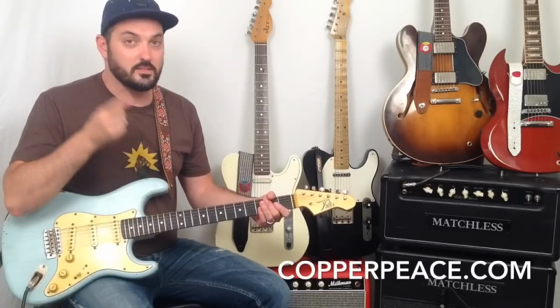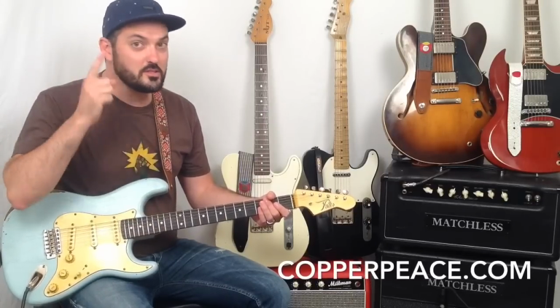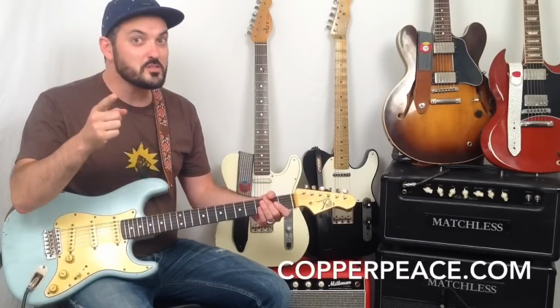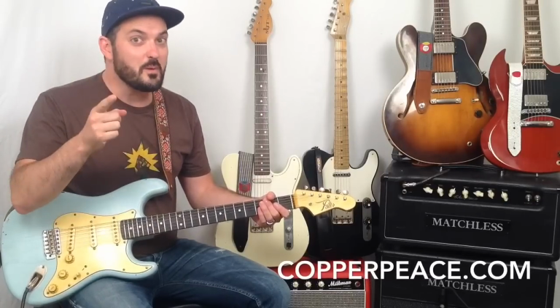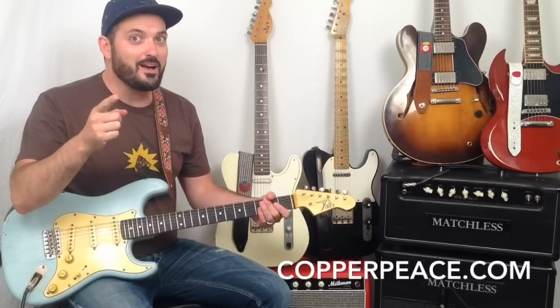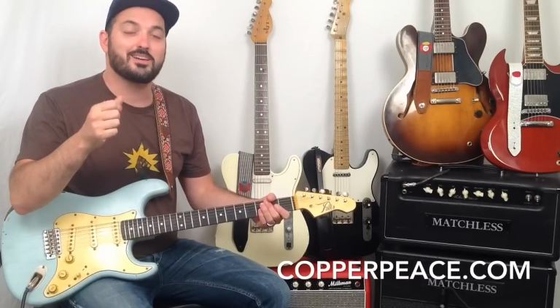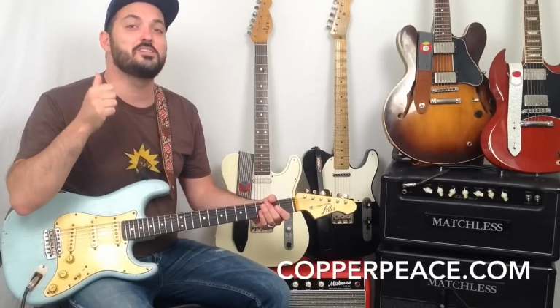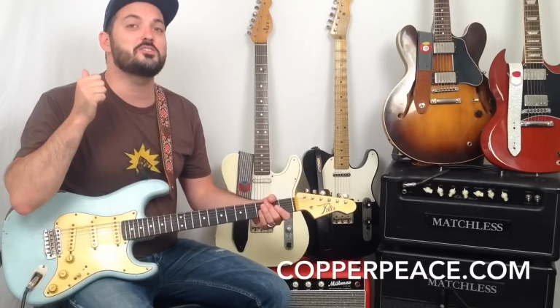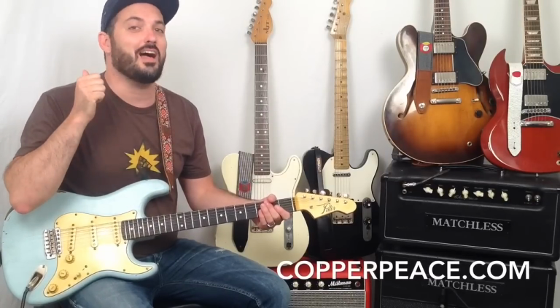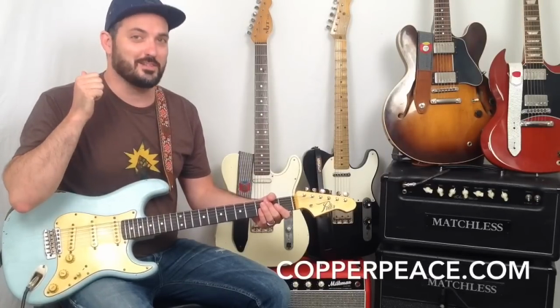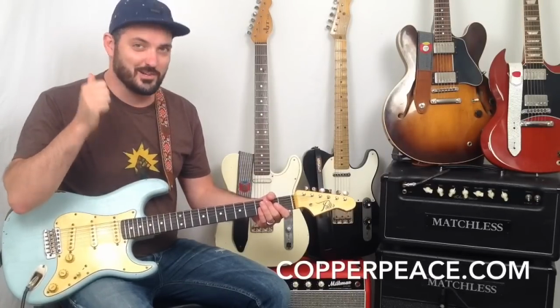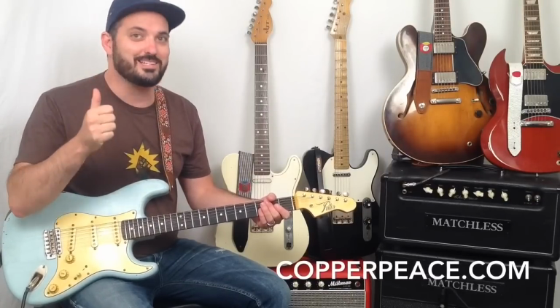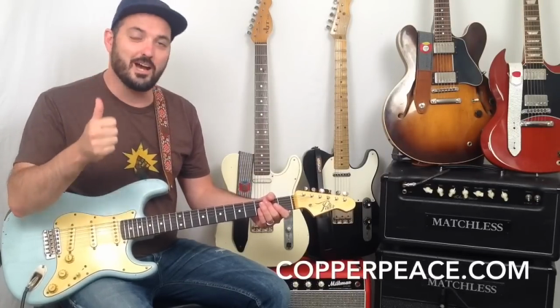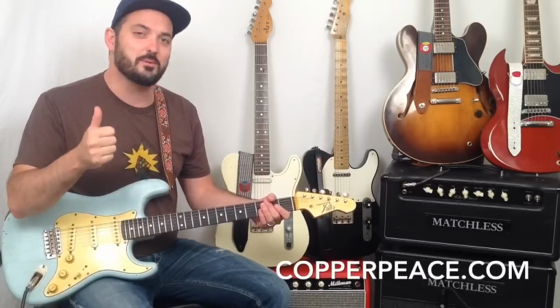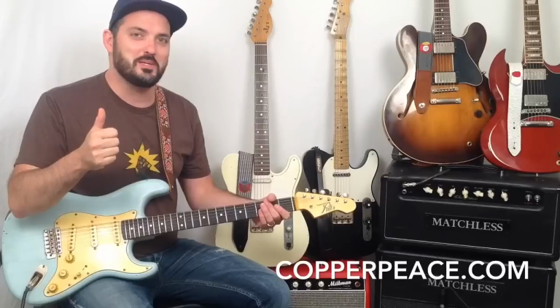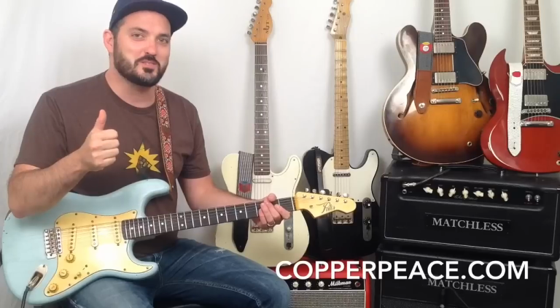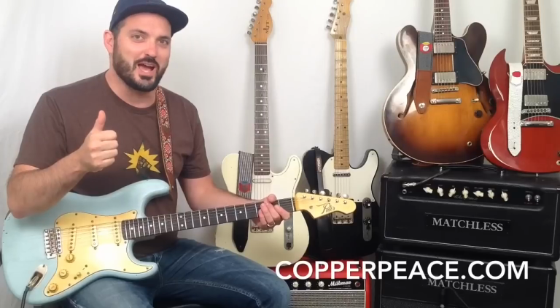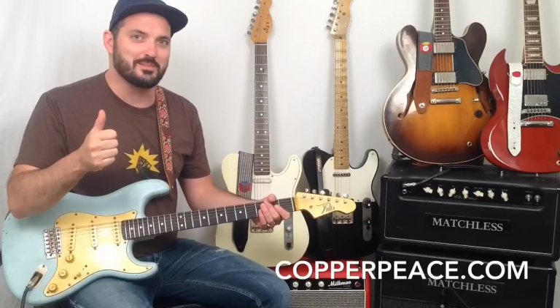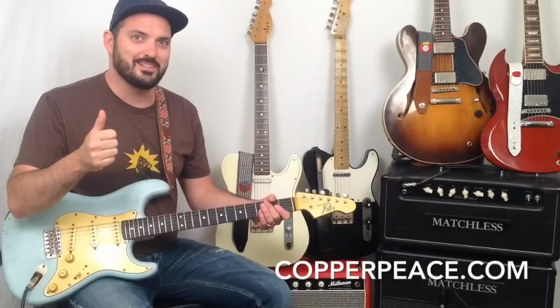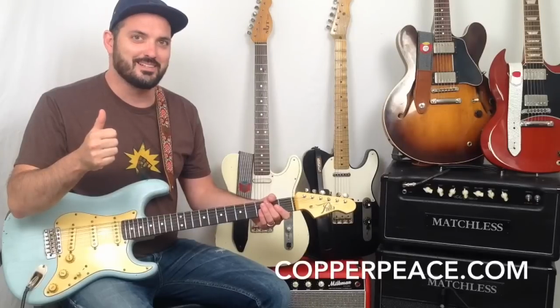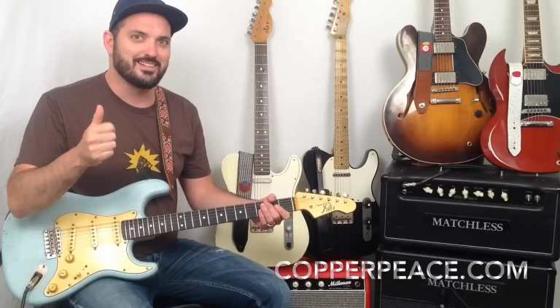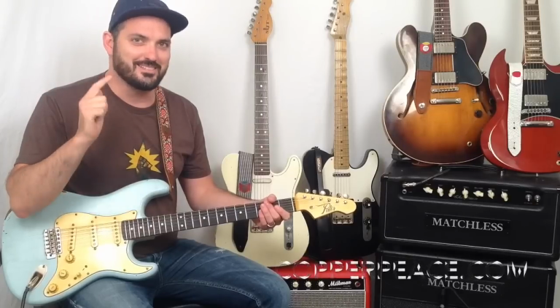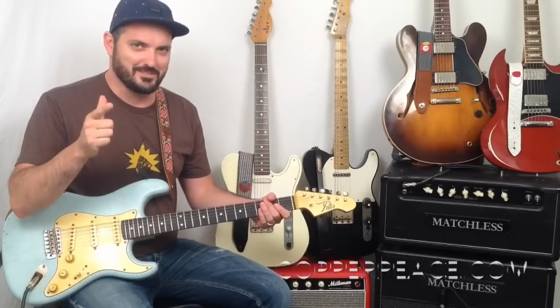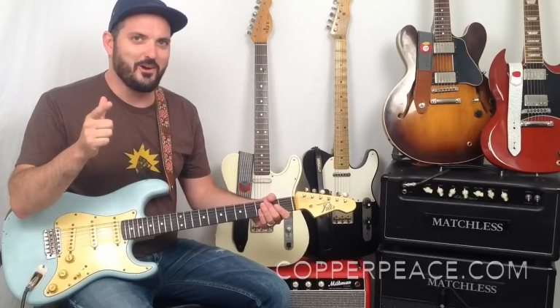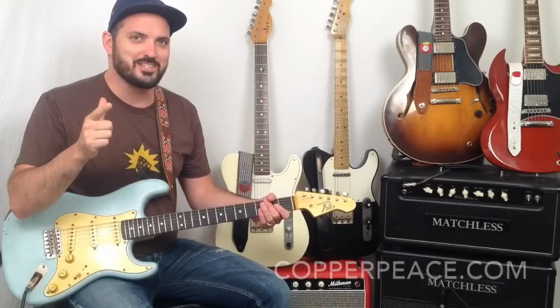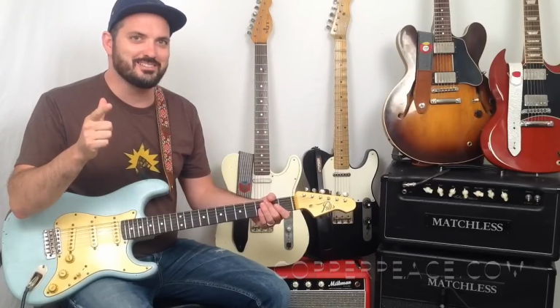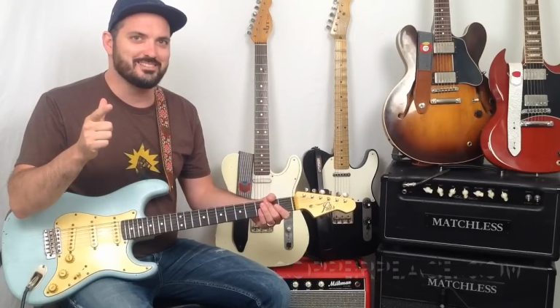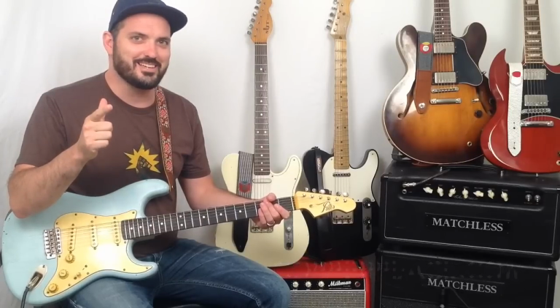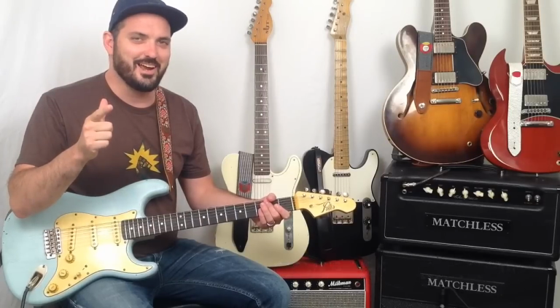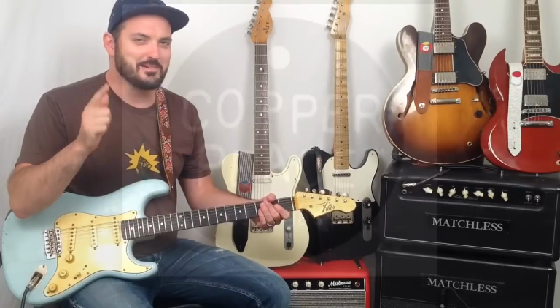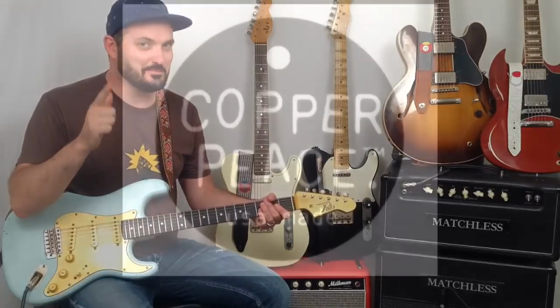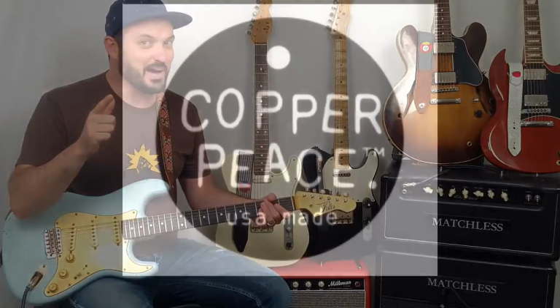But you can still smile because you still have a great Copperpiece strap. Thanks for watching. Take care. Bye.